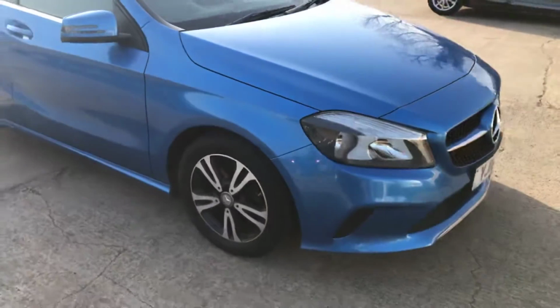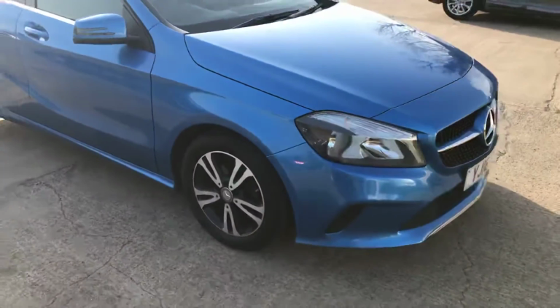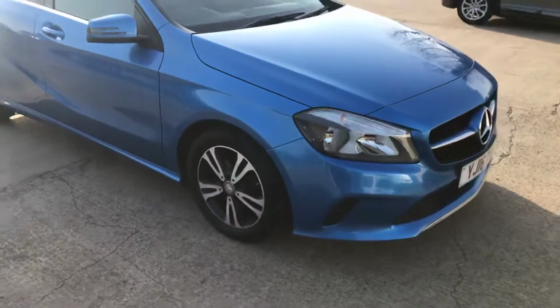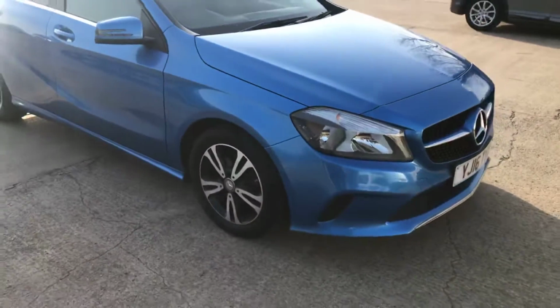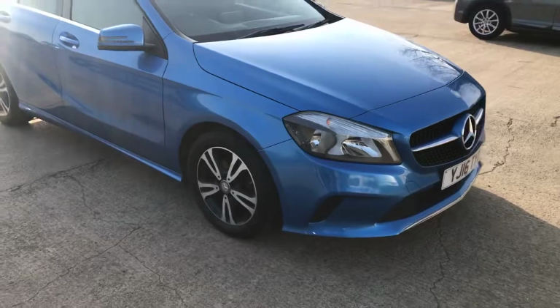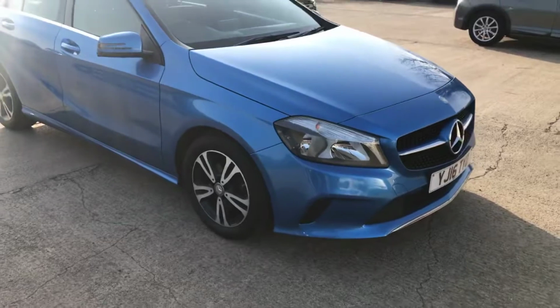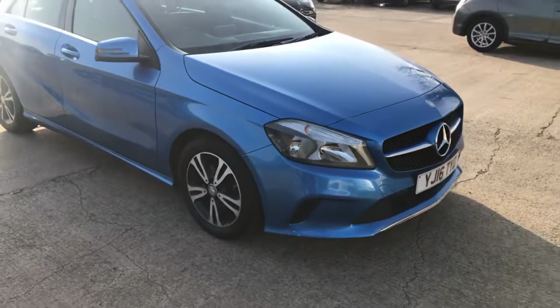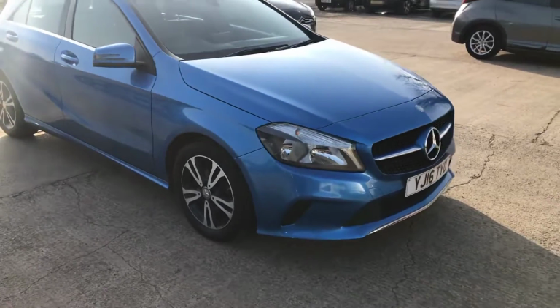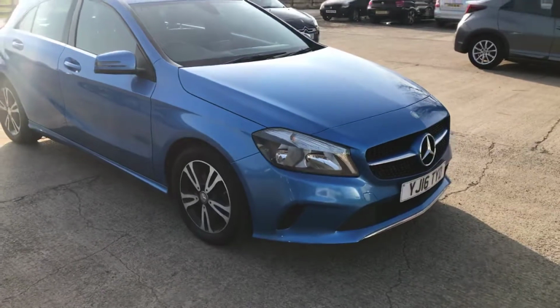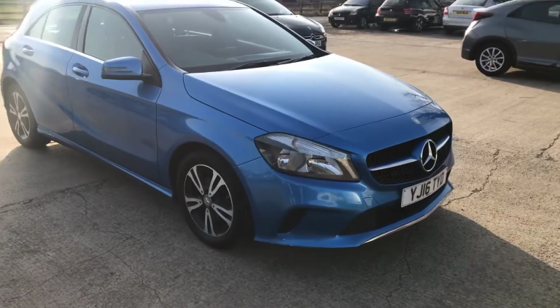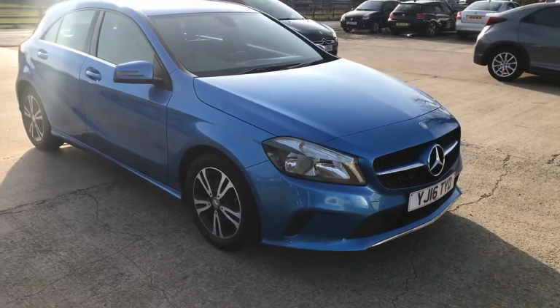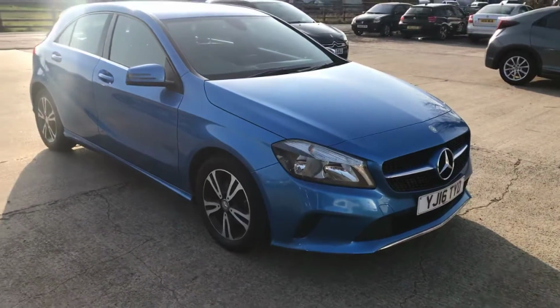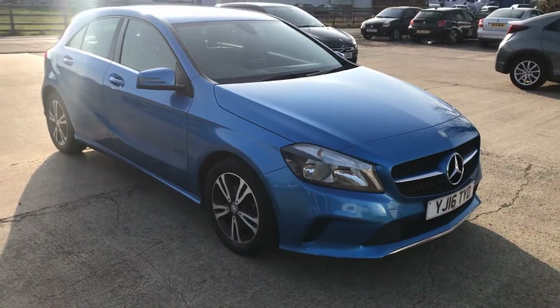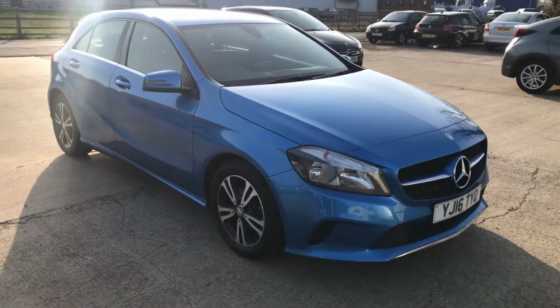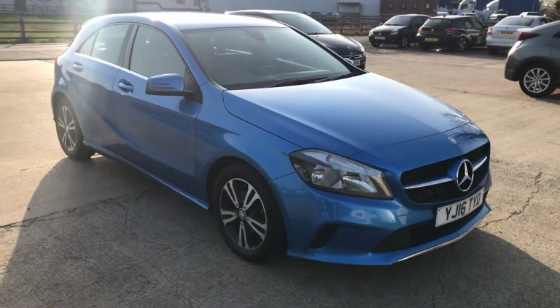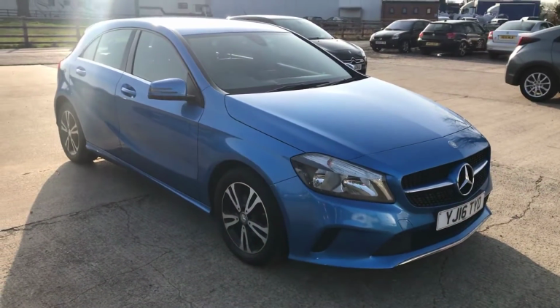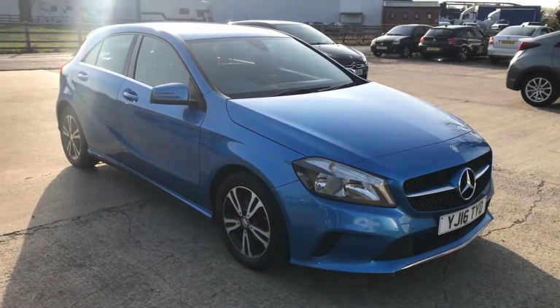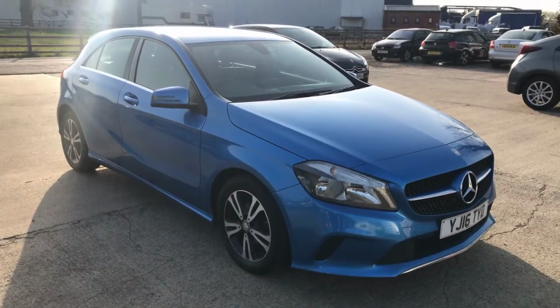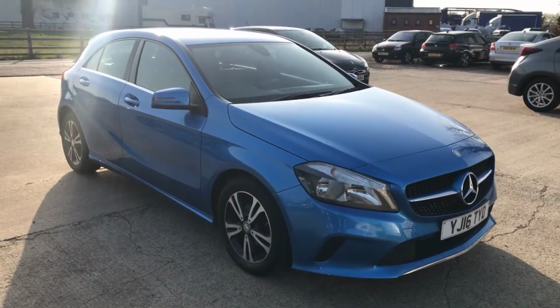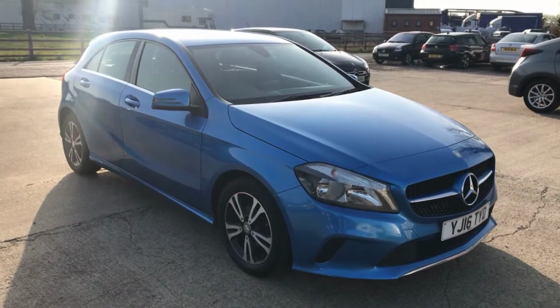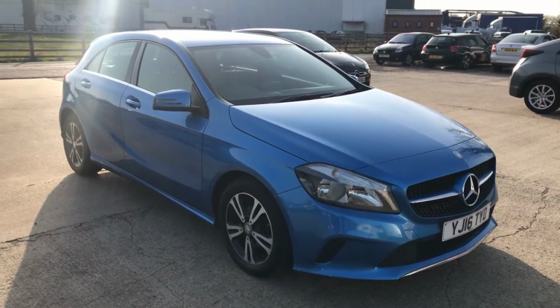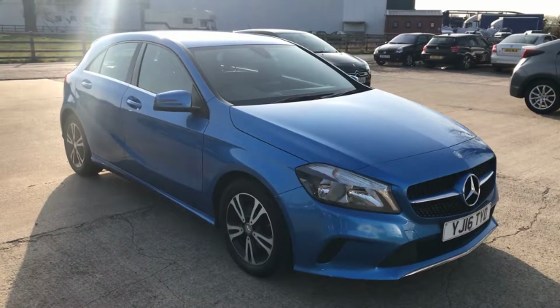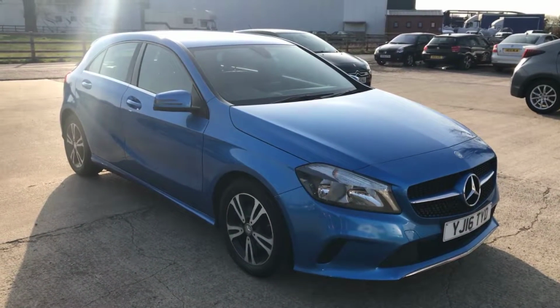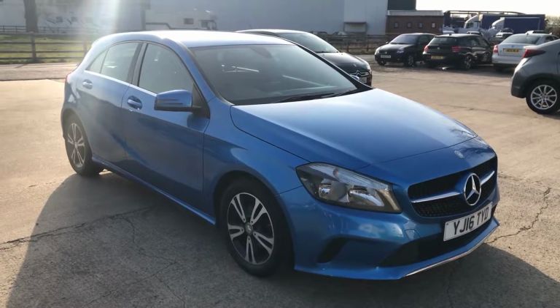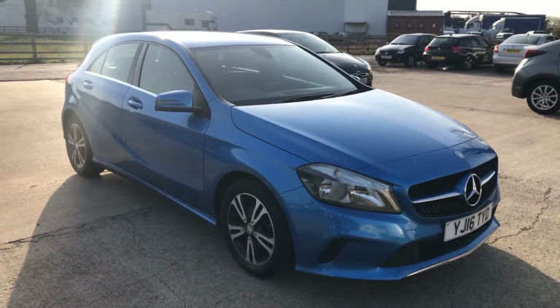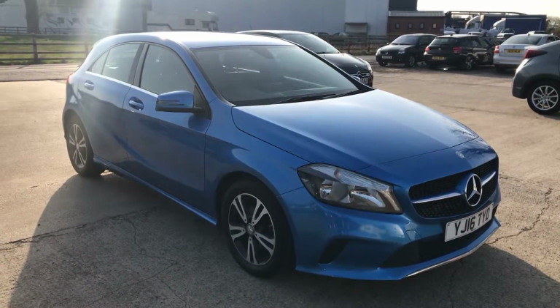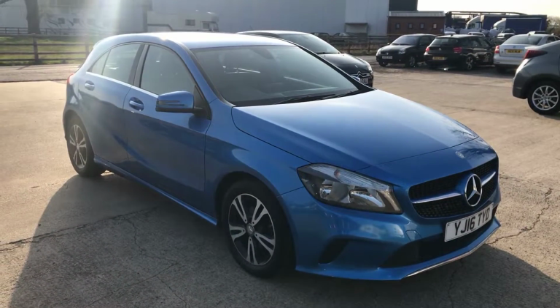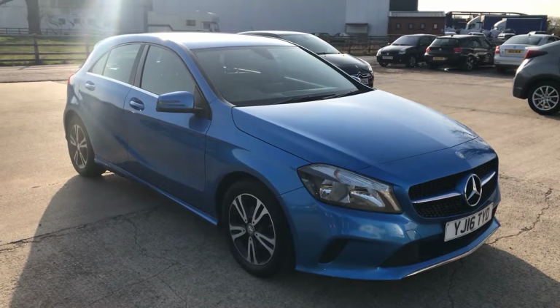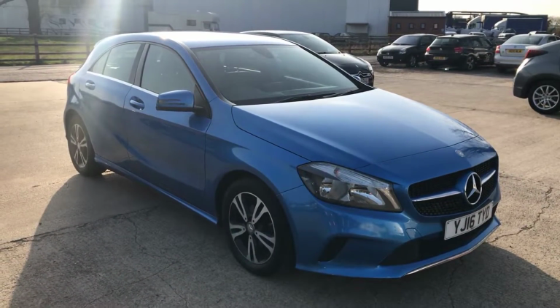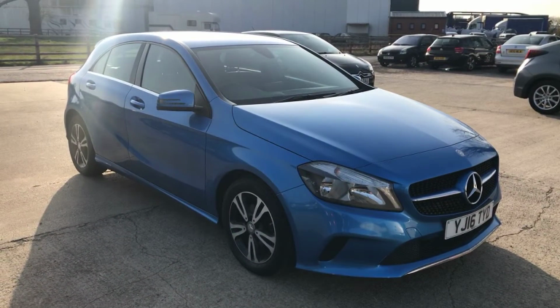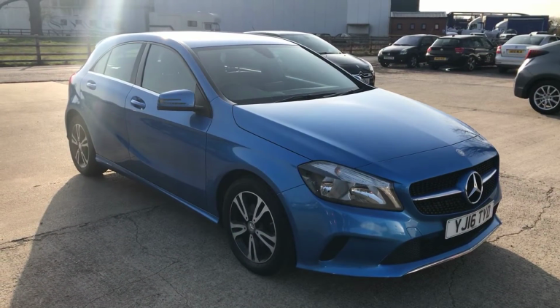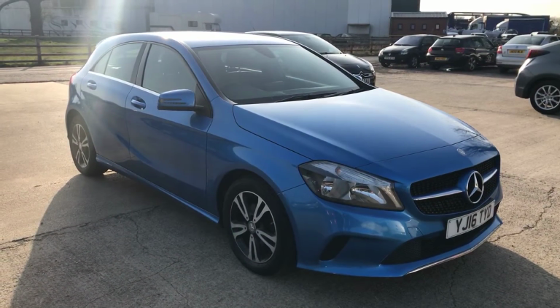That's the 16-reg Mercedes A-Class — overall in good condition for a car six years old.